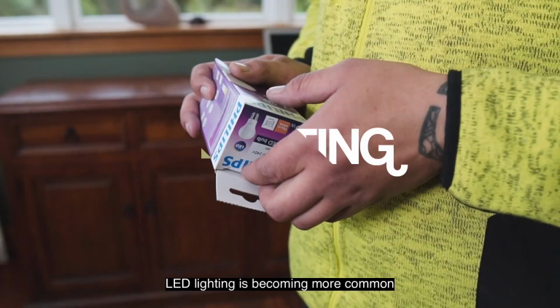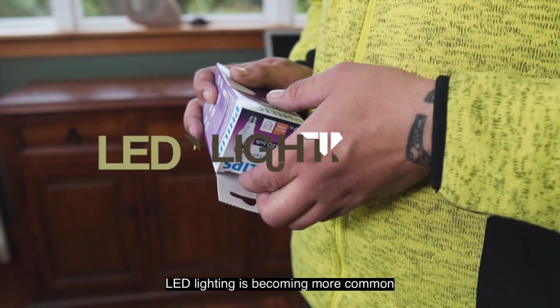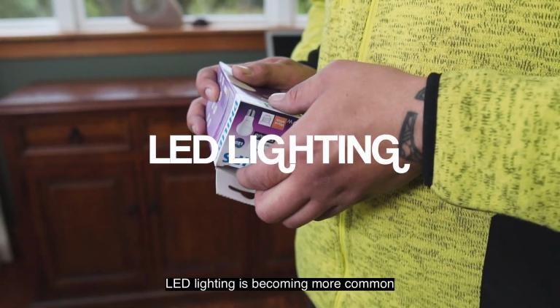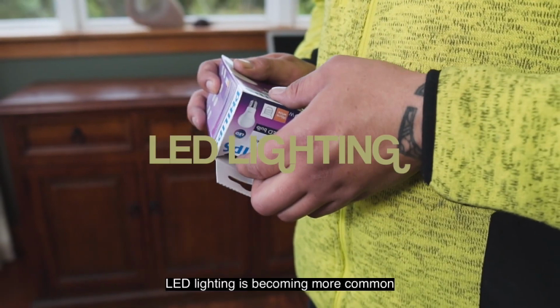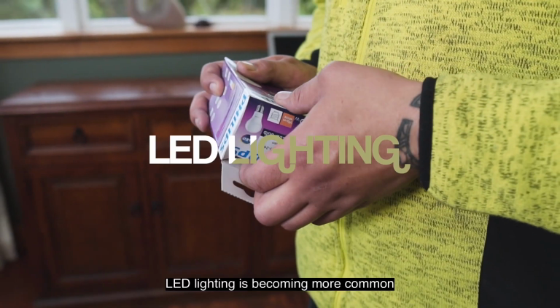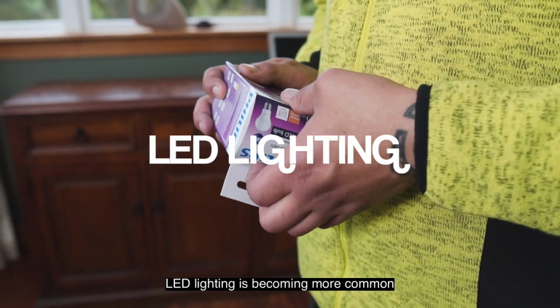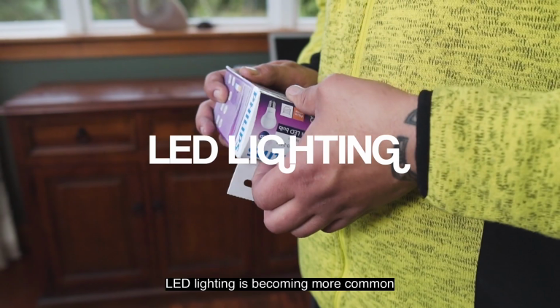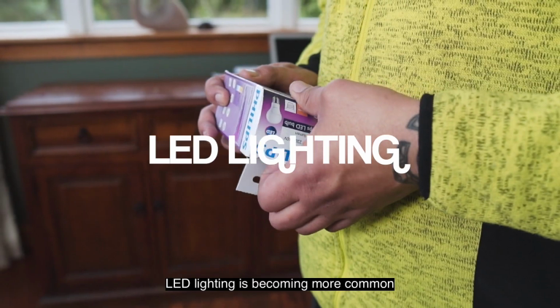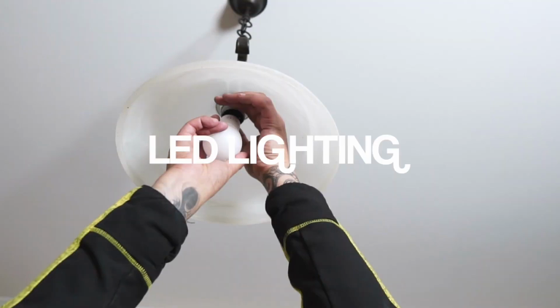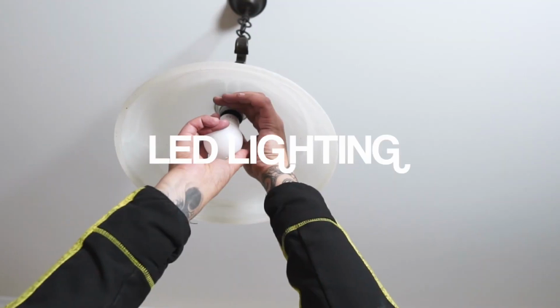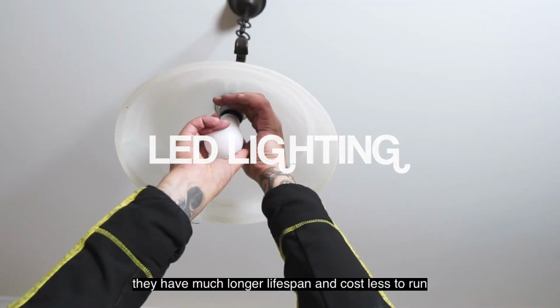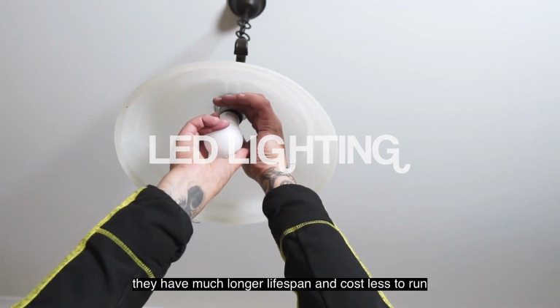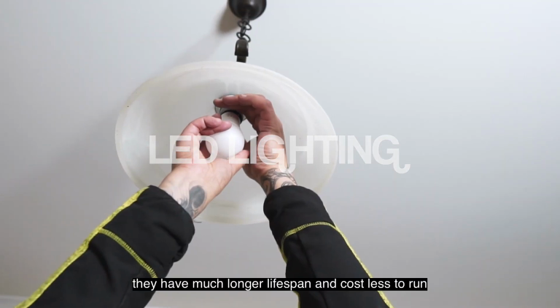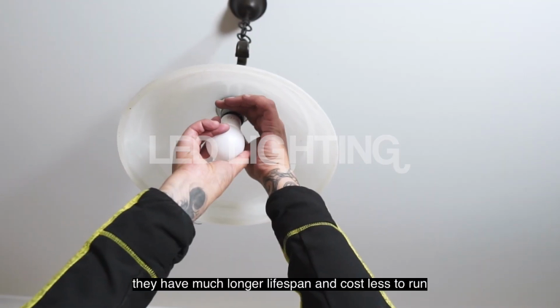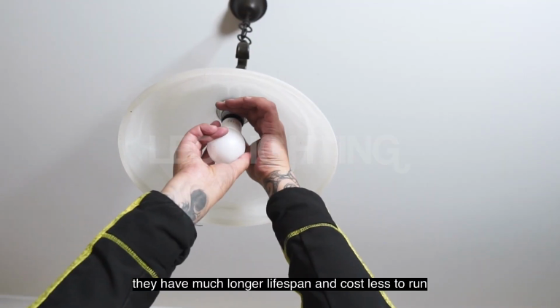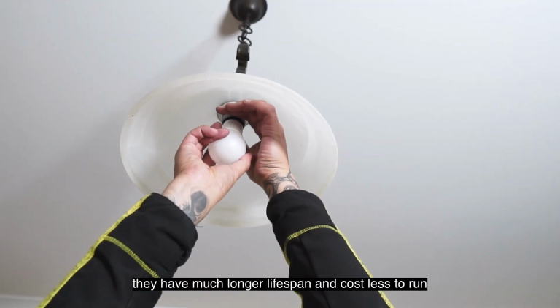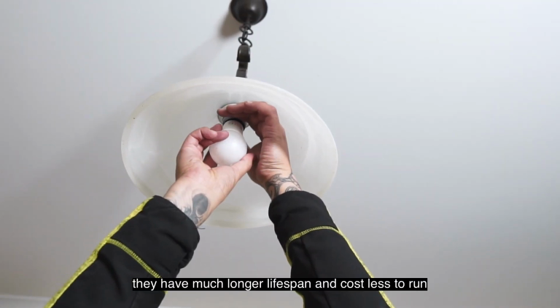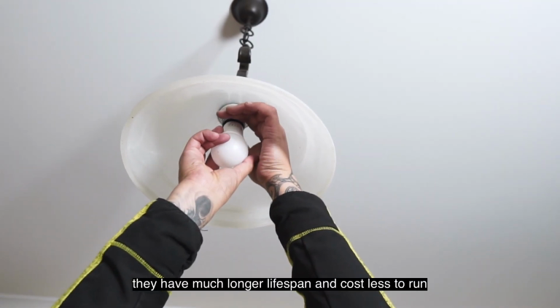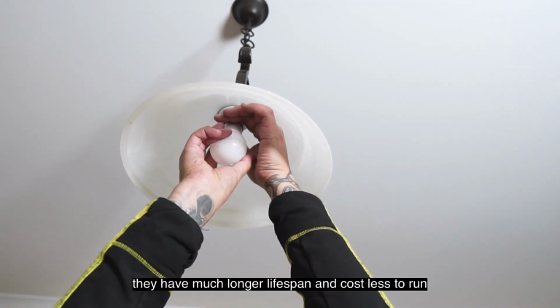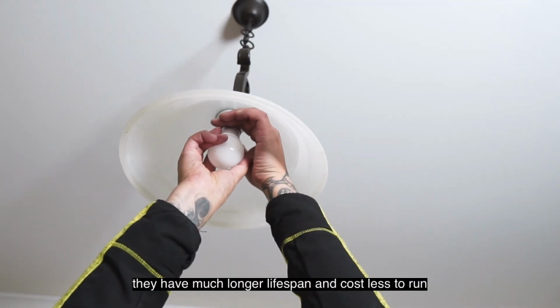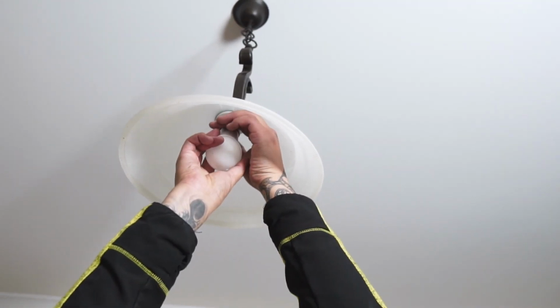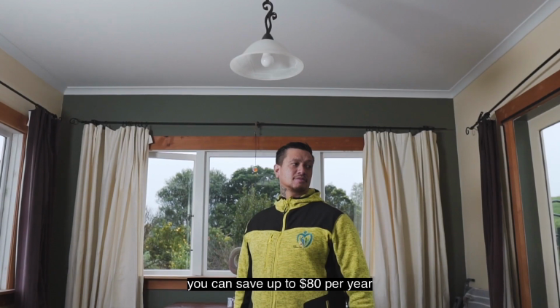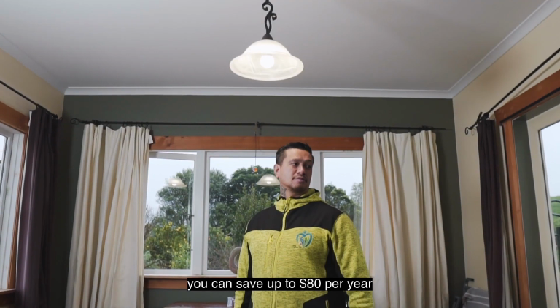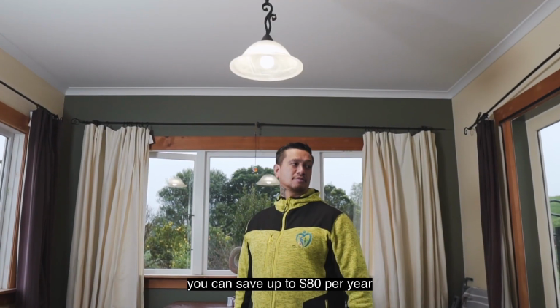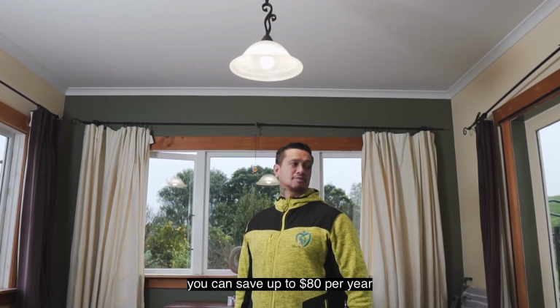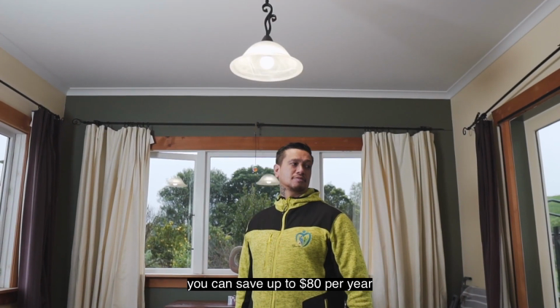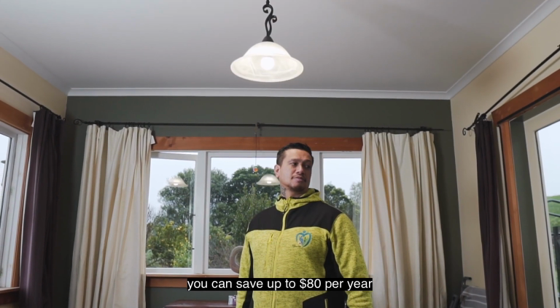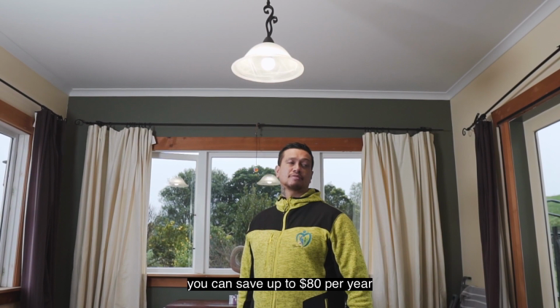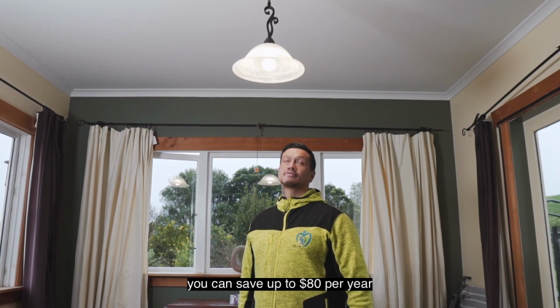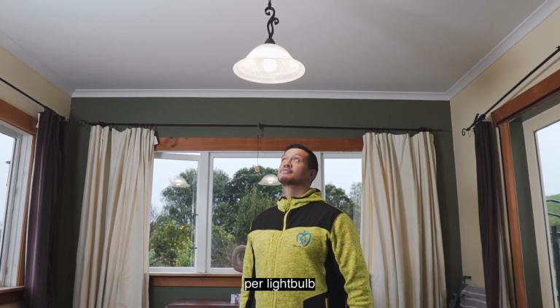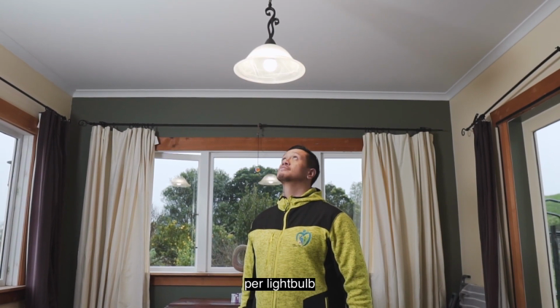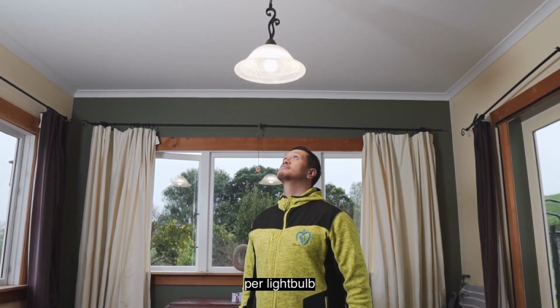LED lighting is becoming more common. They have a much longer lifespan and cost less to run. You can save up to $80 per year per light bulb.